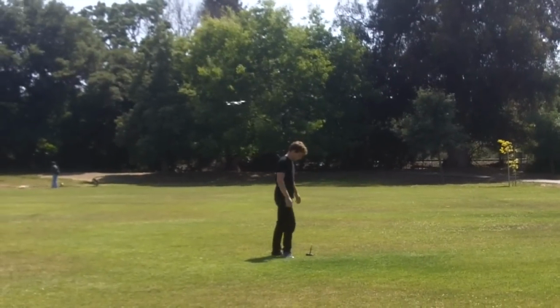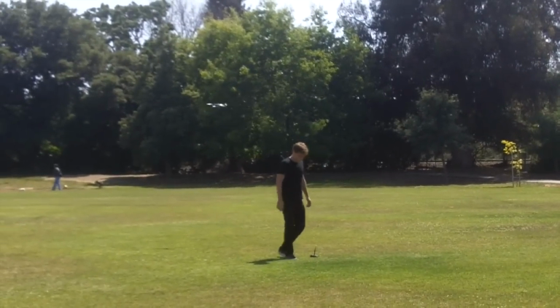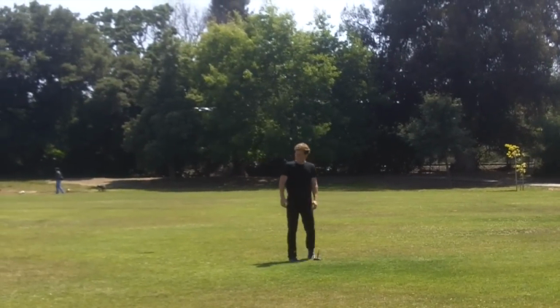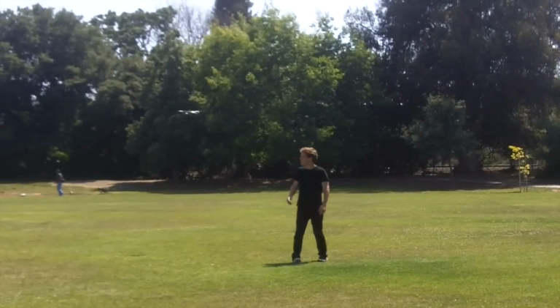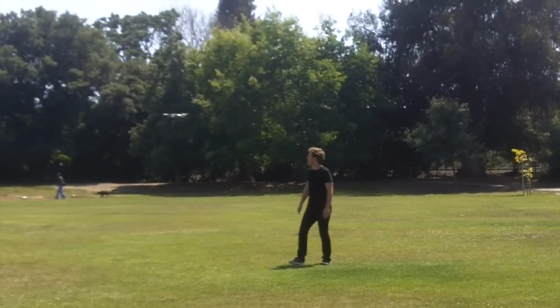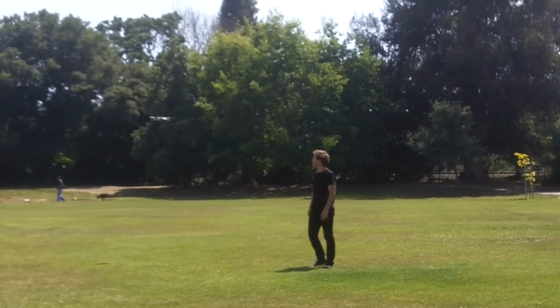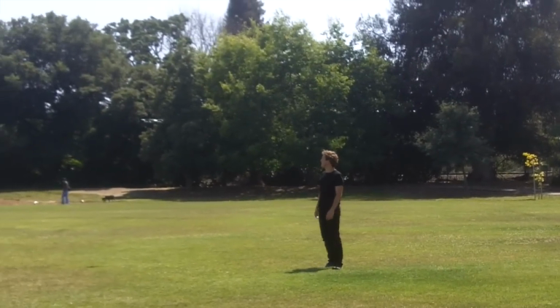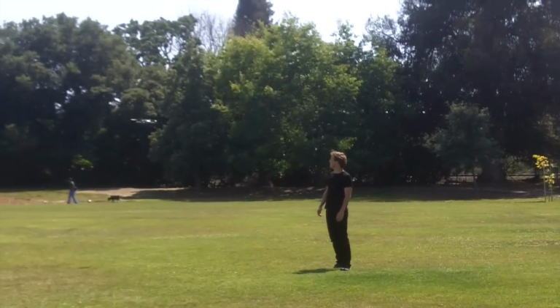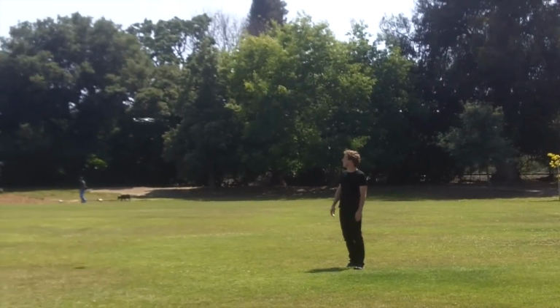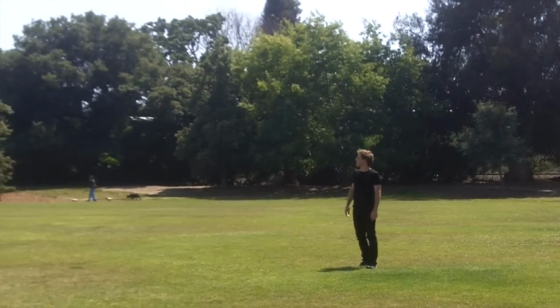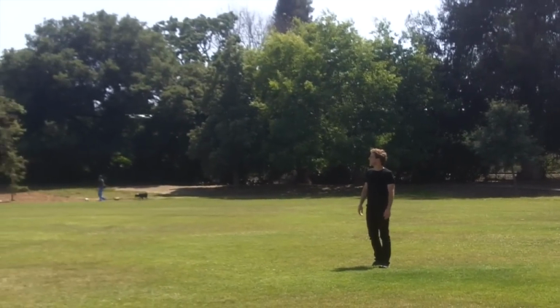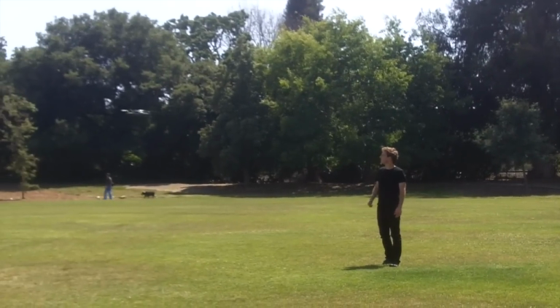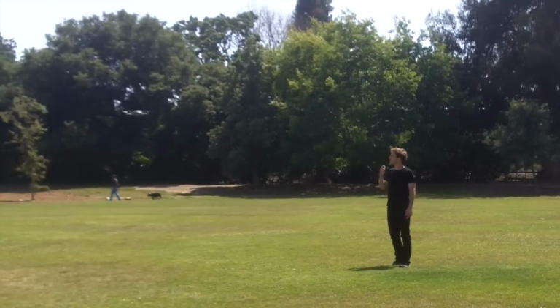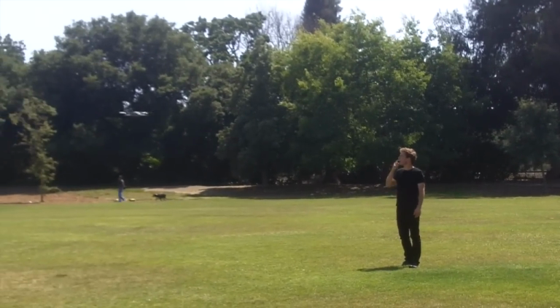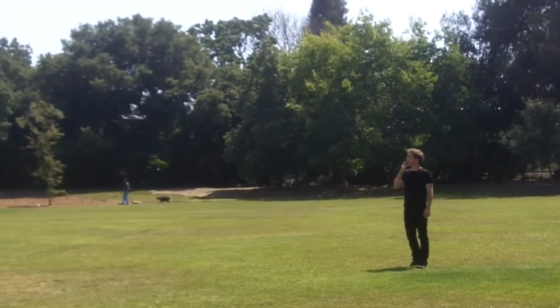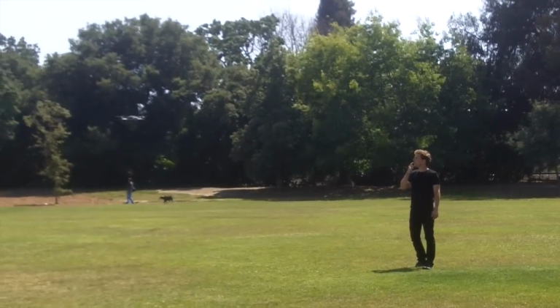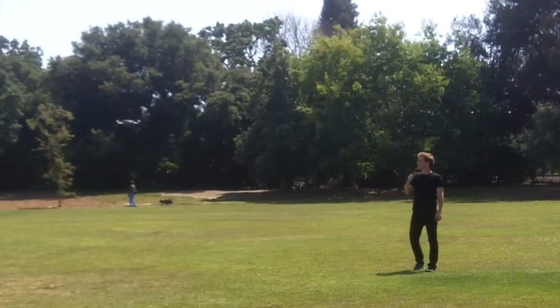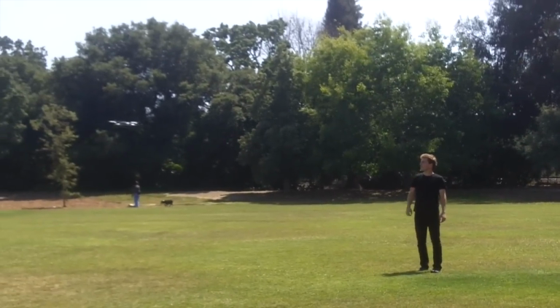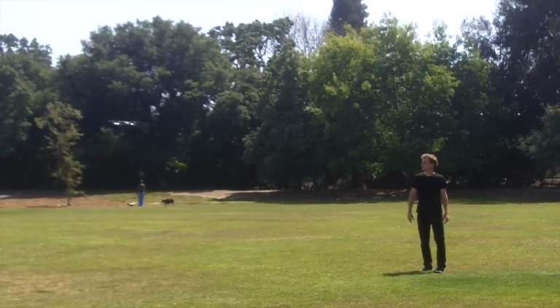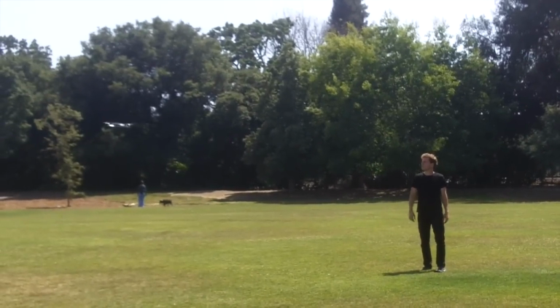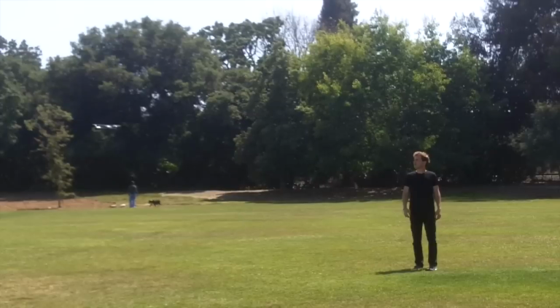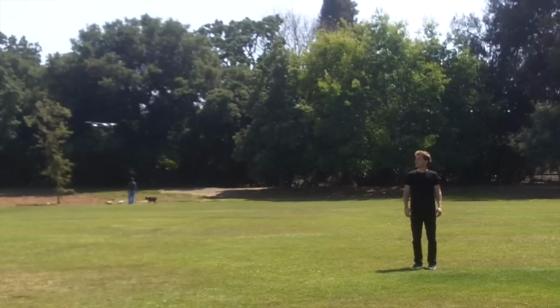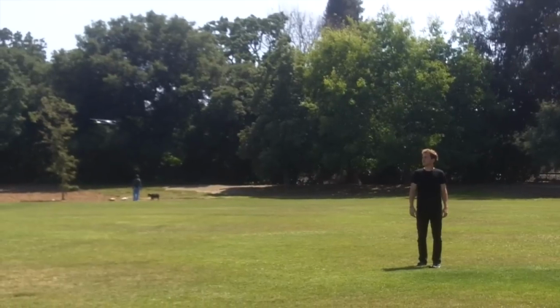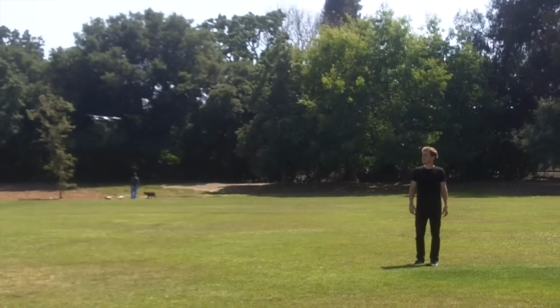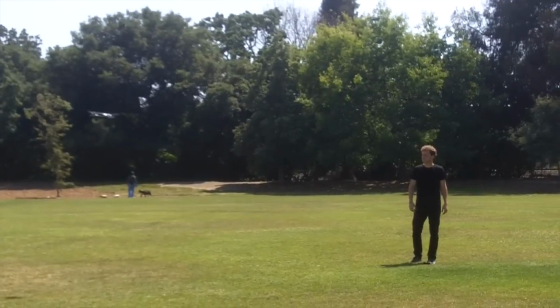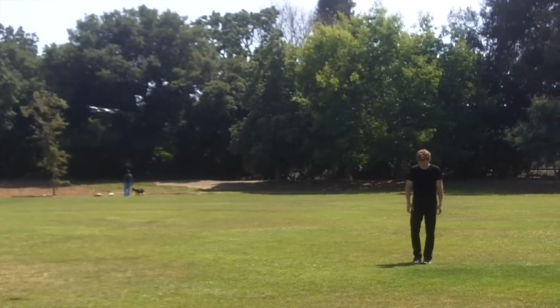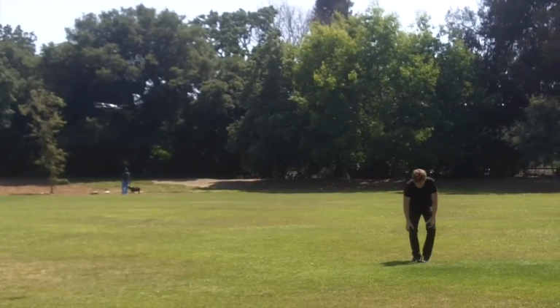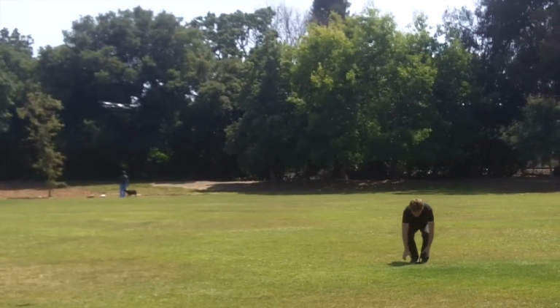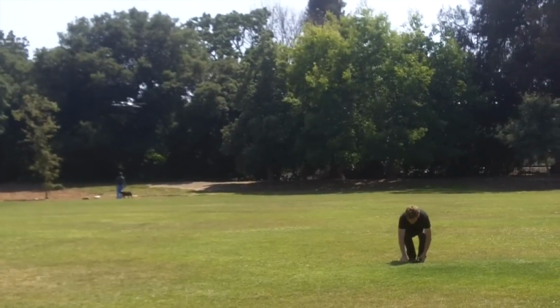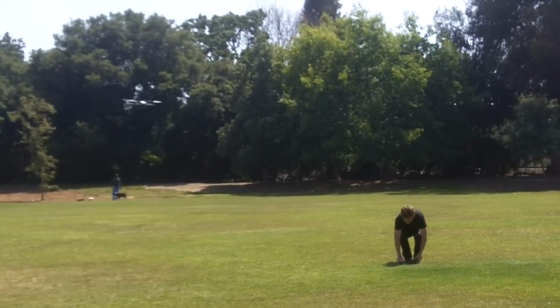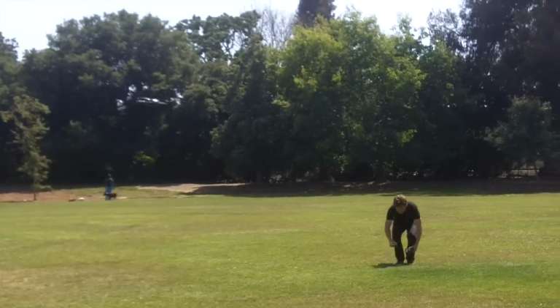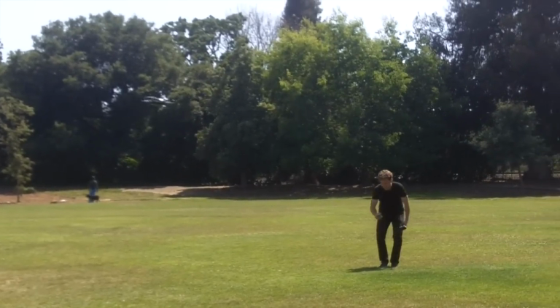When they get to the top of the mountain, they'll push one button. It orbits around them, gets the family and the background in a really nice cinematic shot.